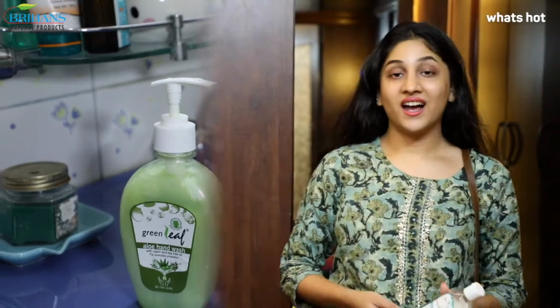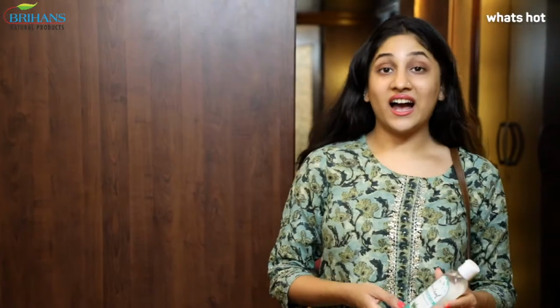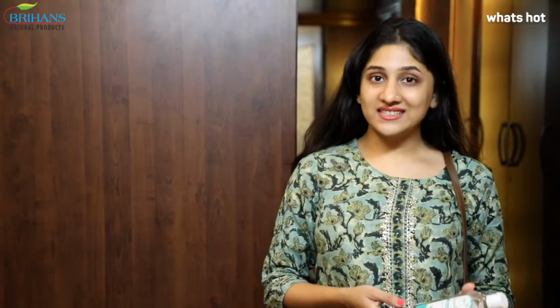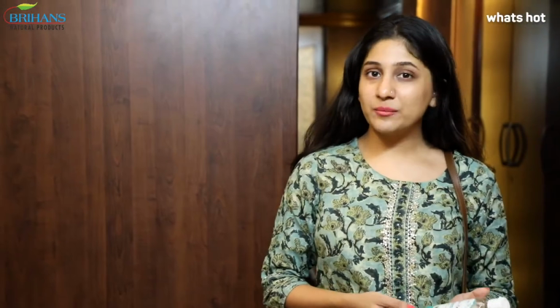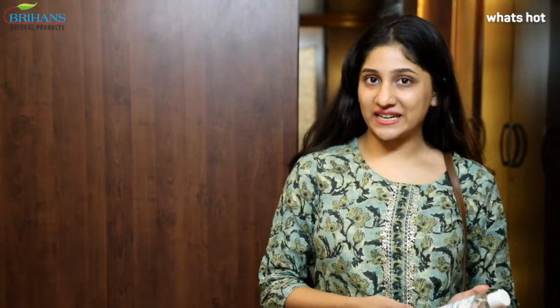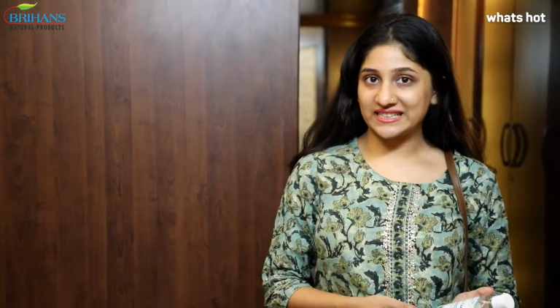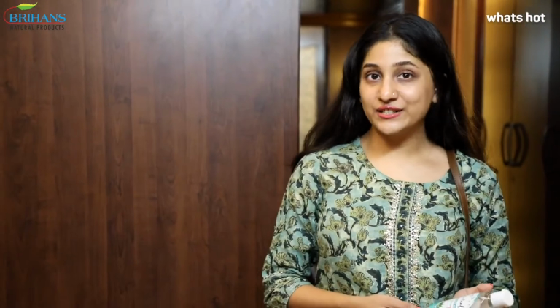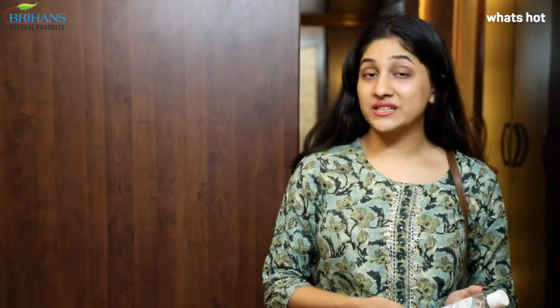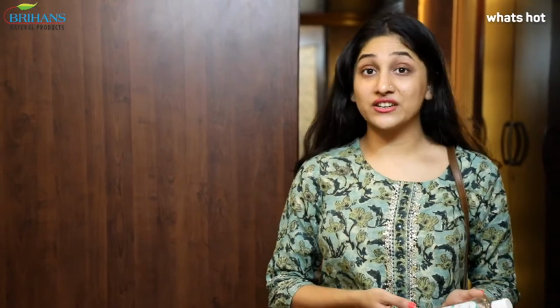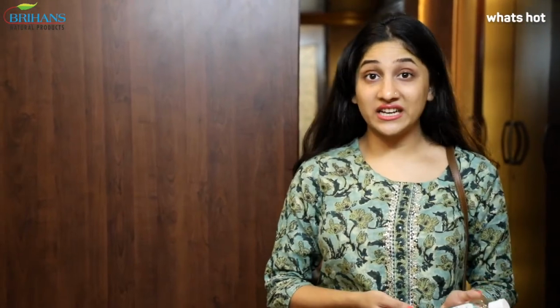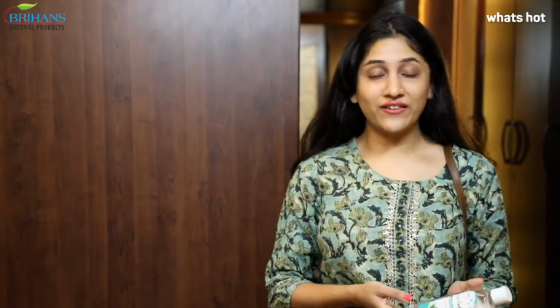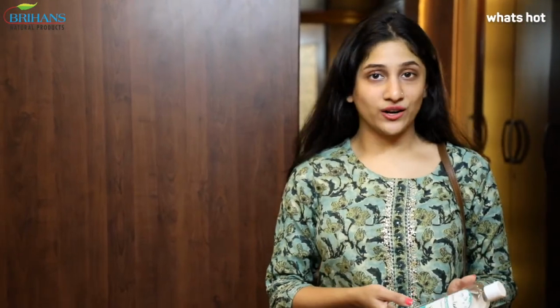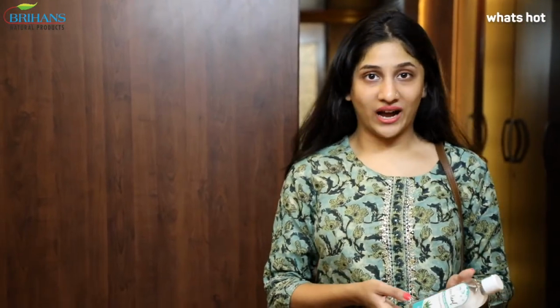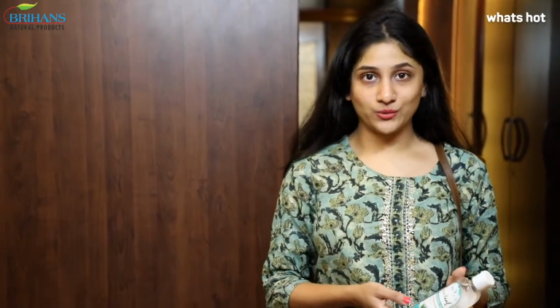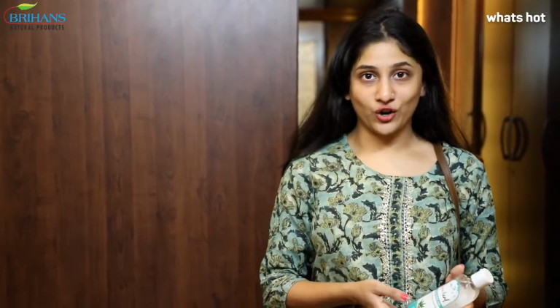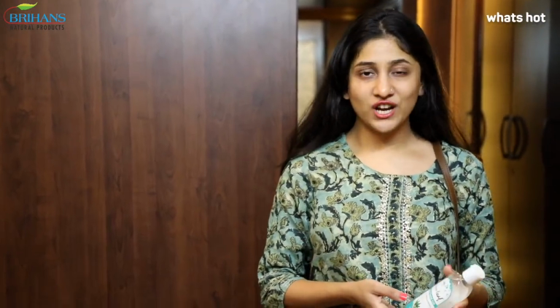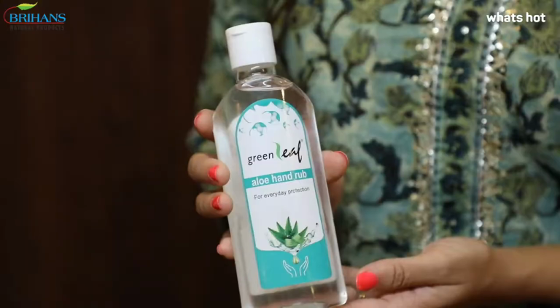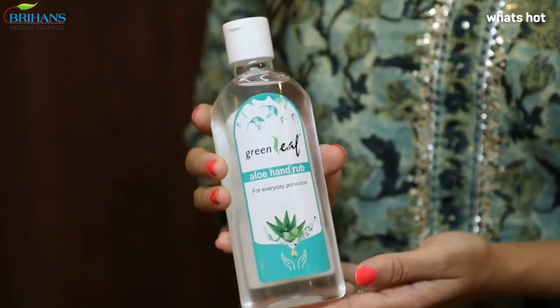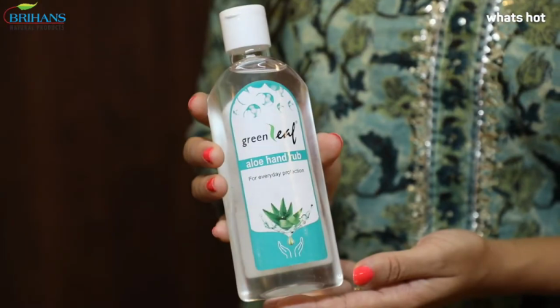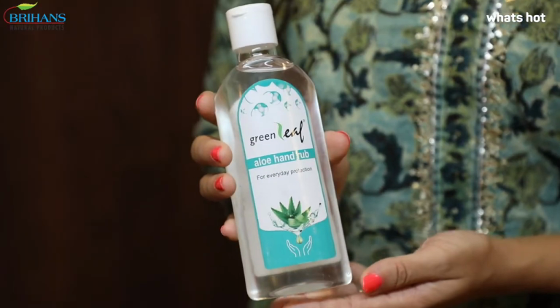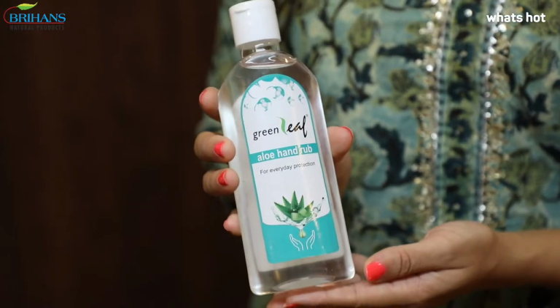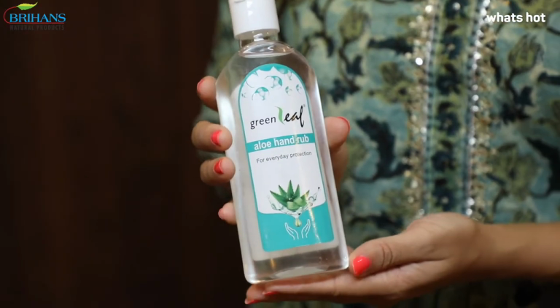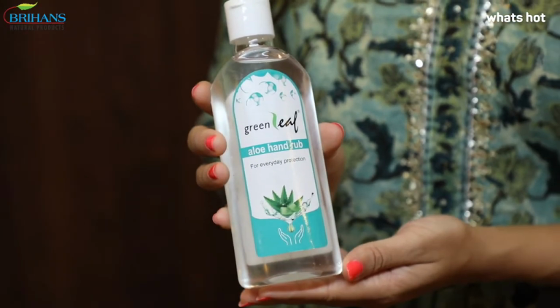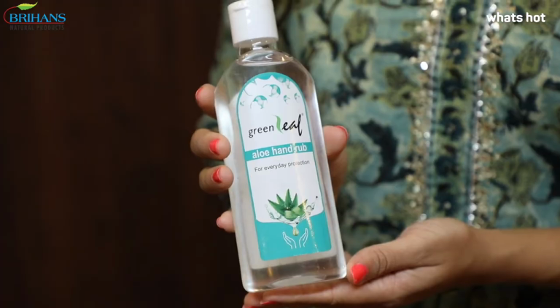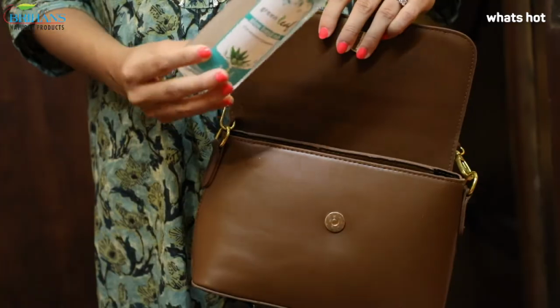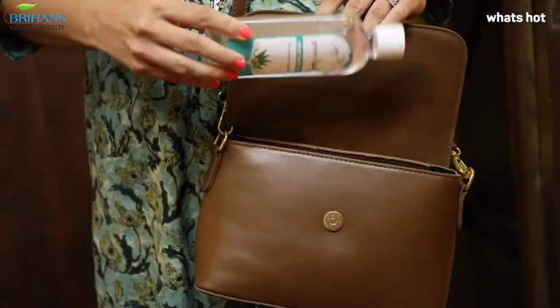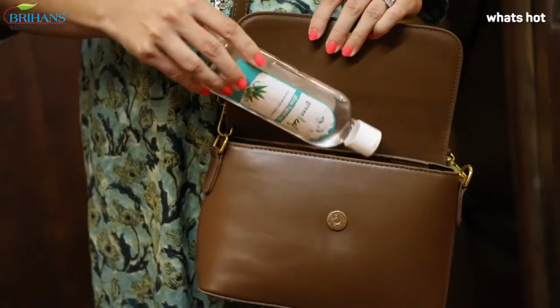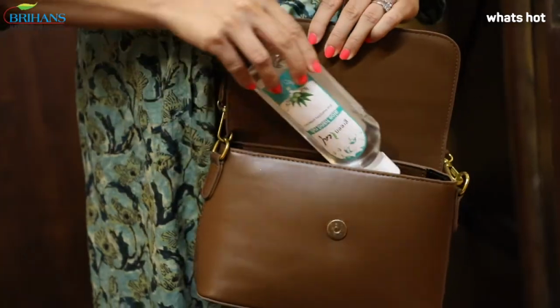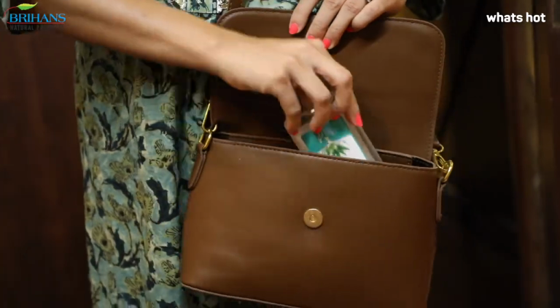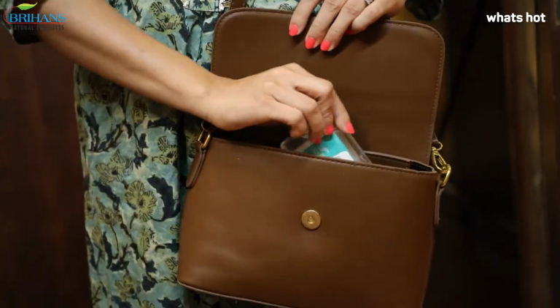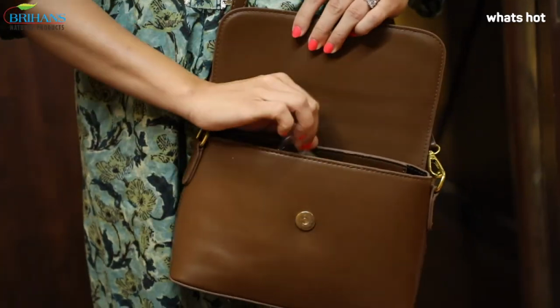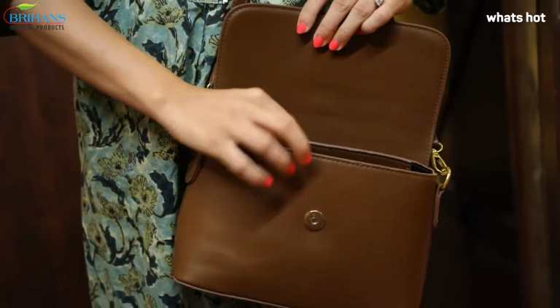I stay protected using the Green Leaf Aloe hand wash, and for on-the-go protection I use the Green Leaf Aloe hand rub.